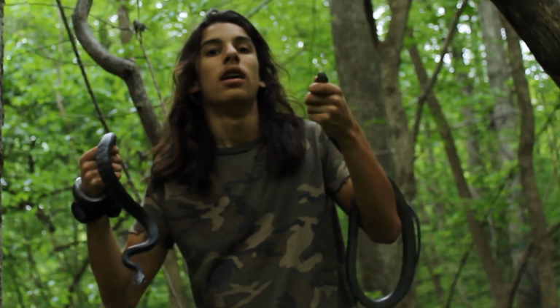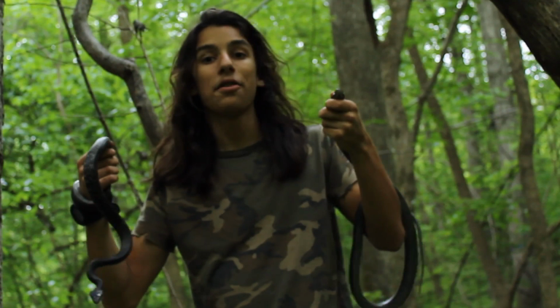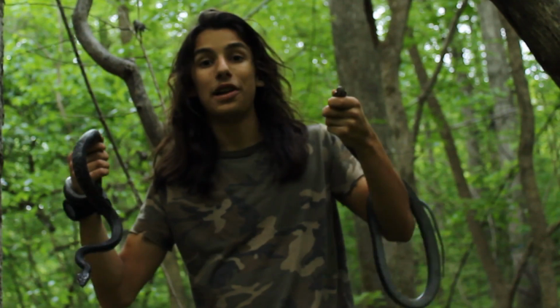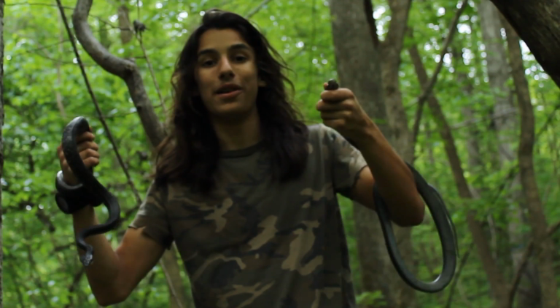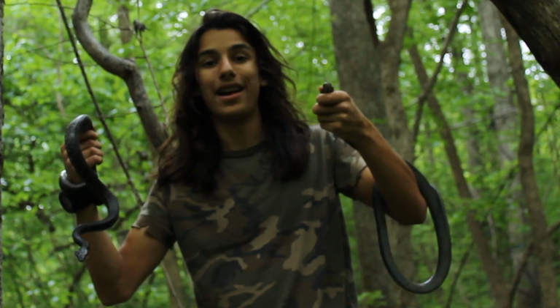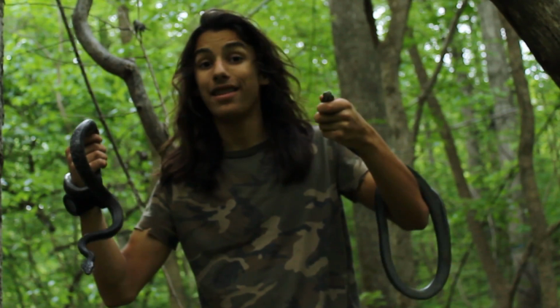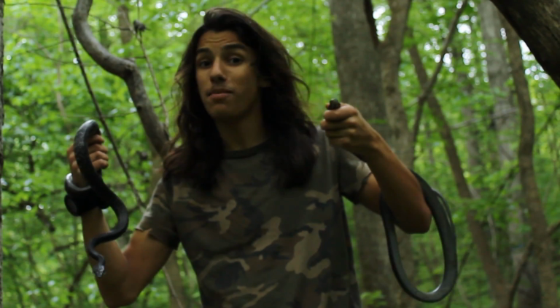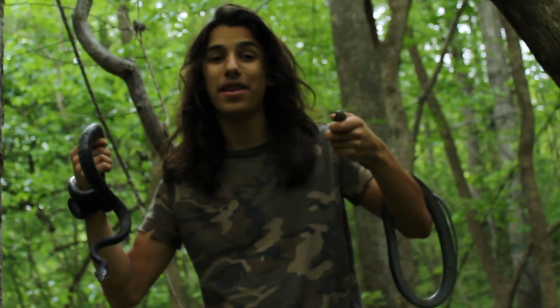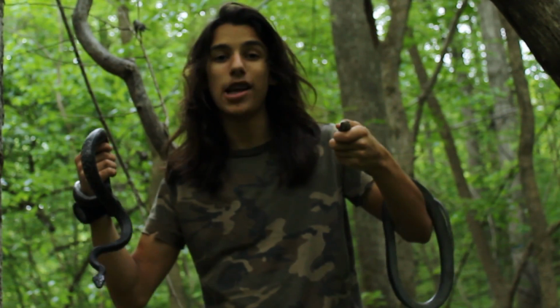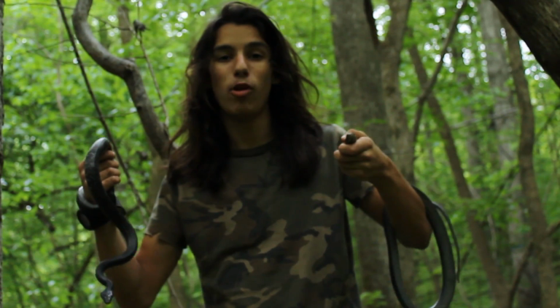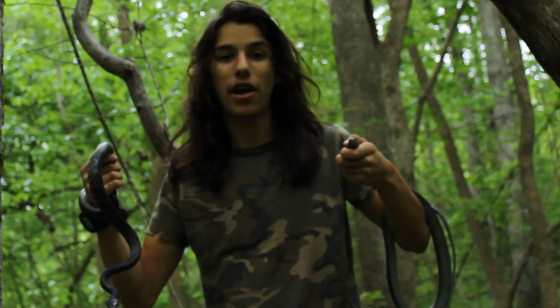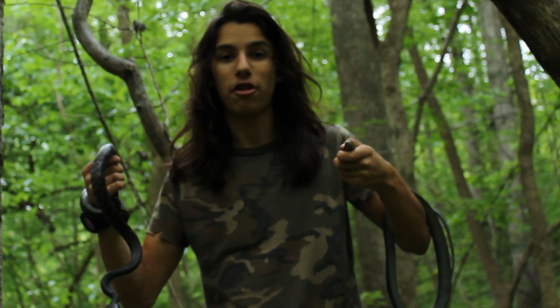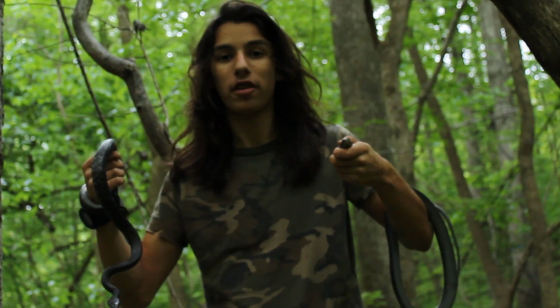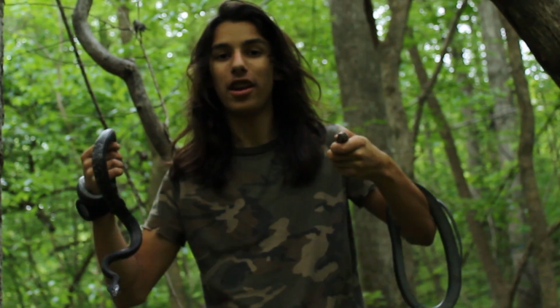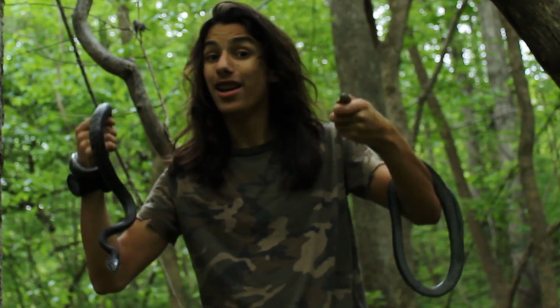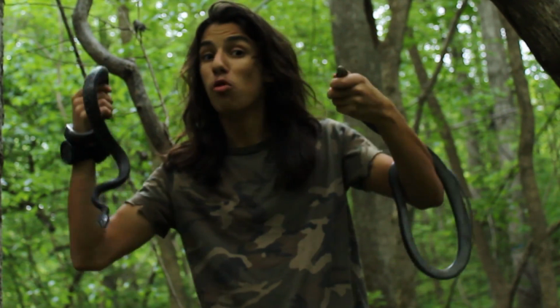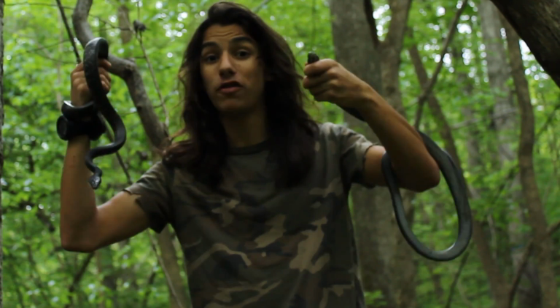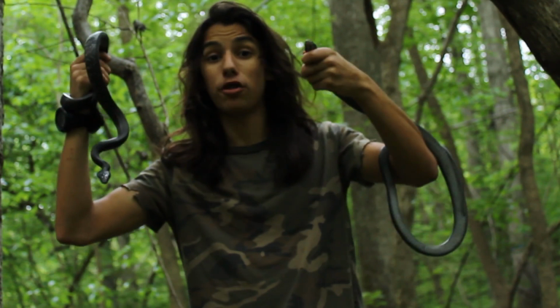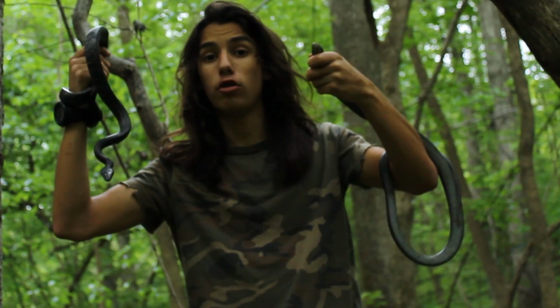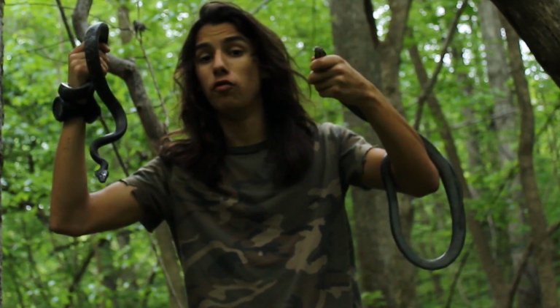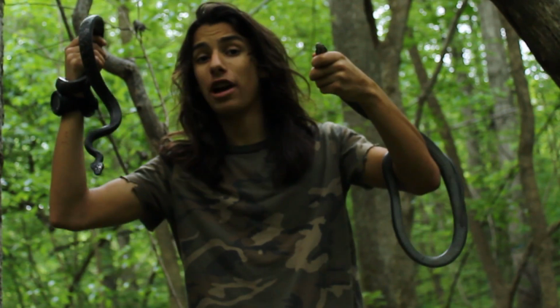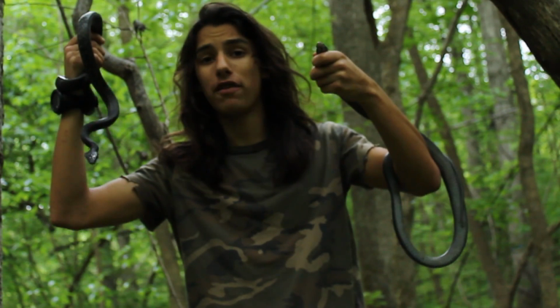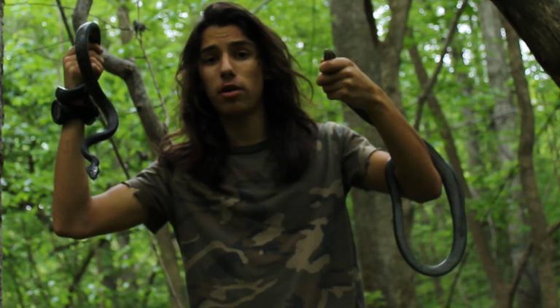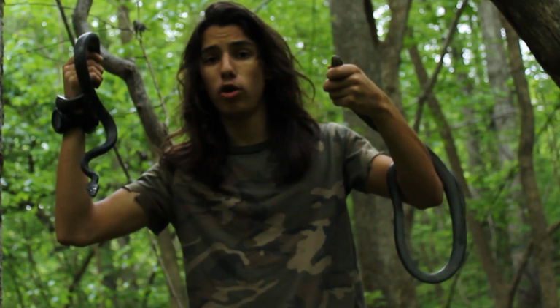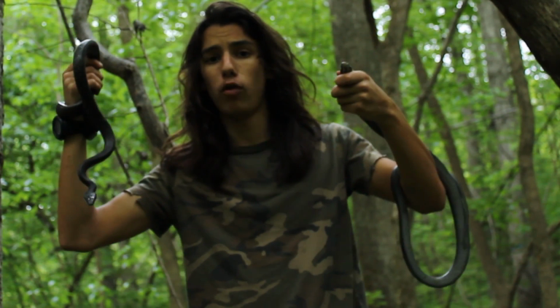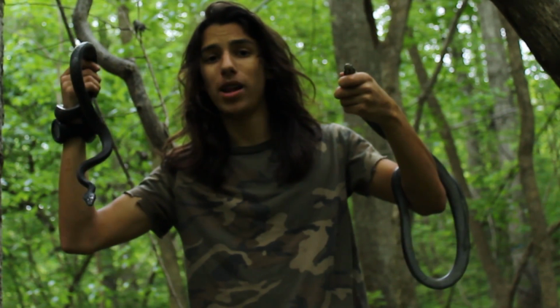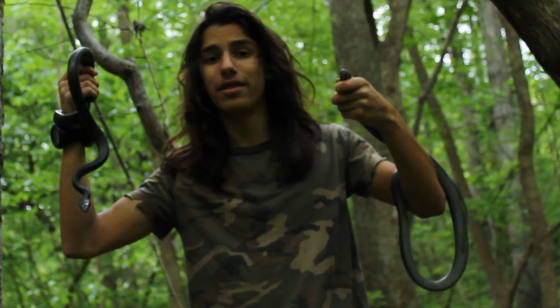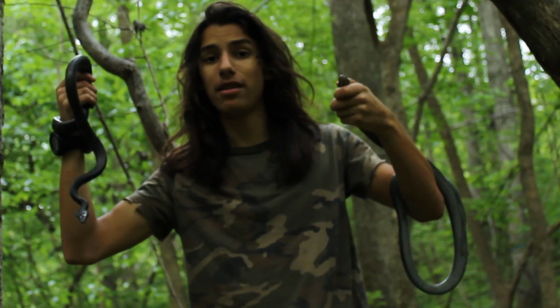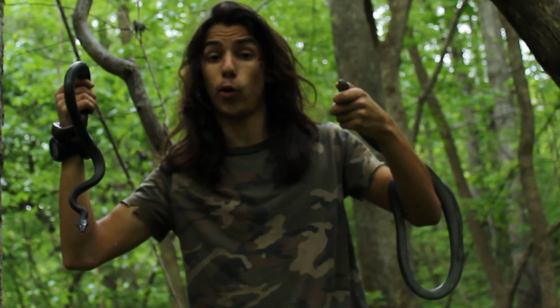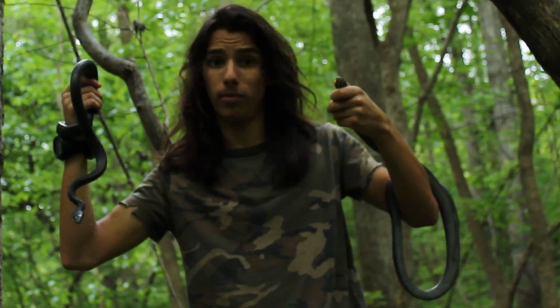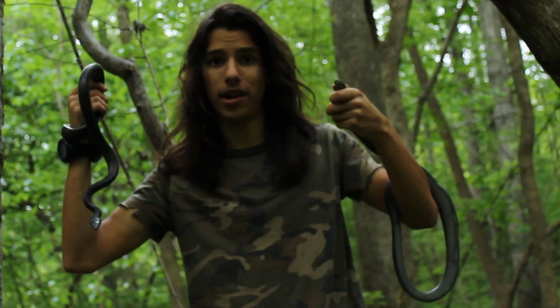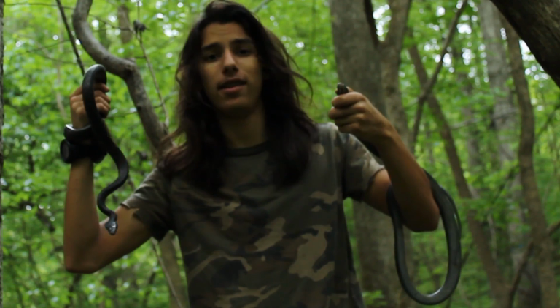How's it going guys? It's Amazing Animal Adventures and today we've got two very beautiful black snakes that we're going to be taking a look at.